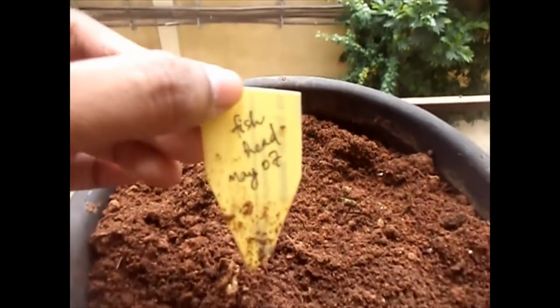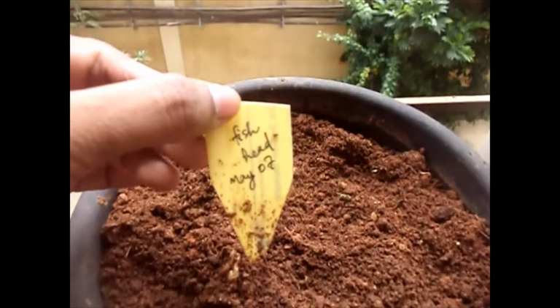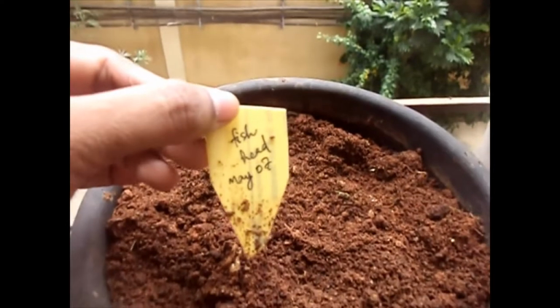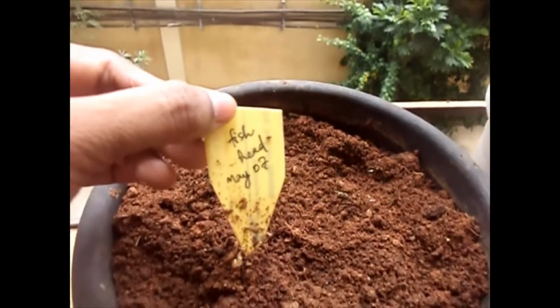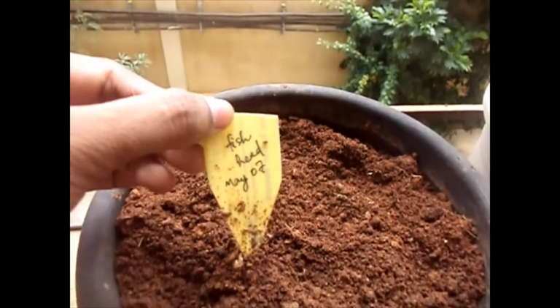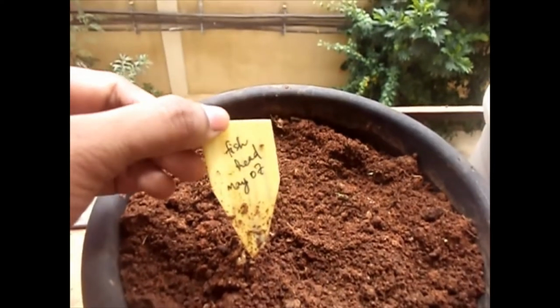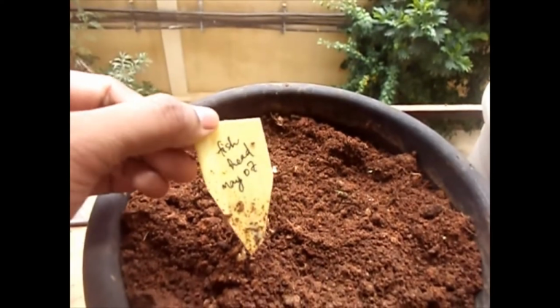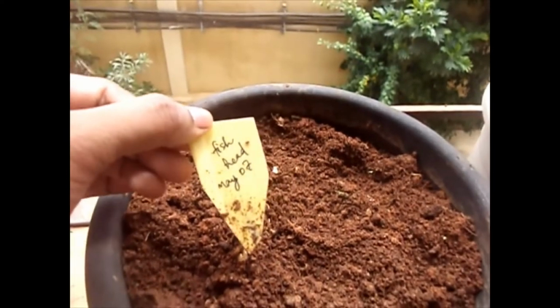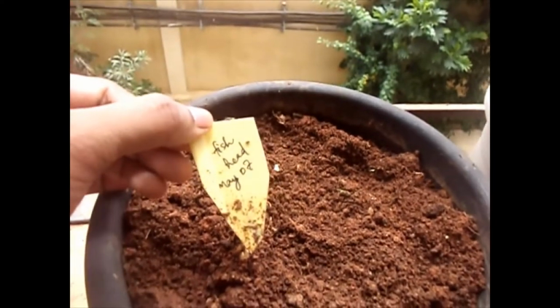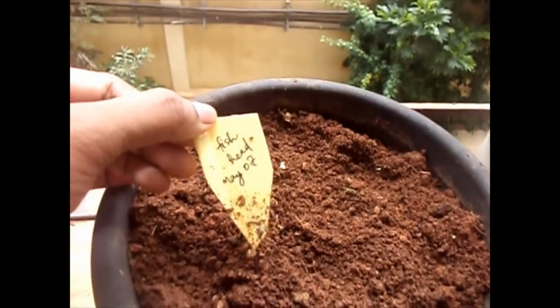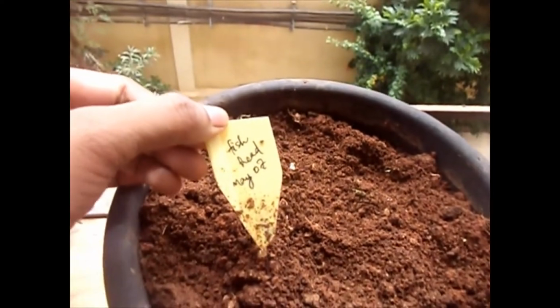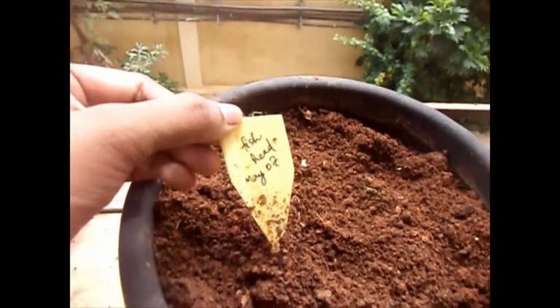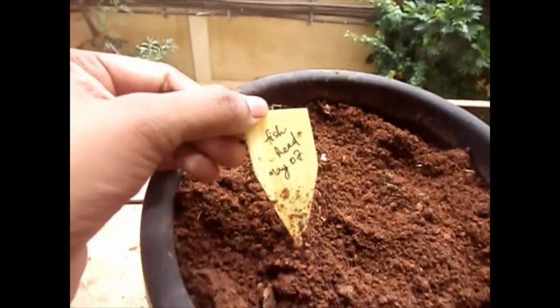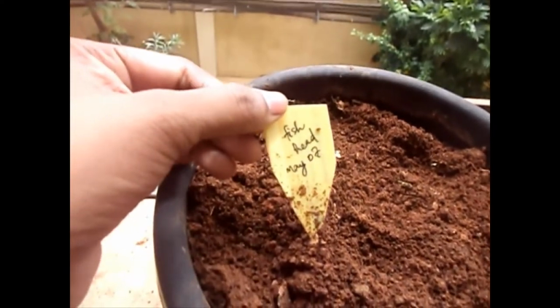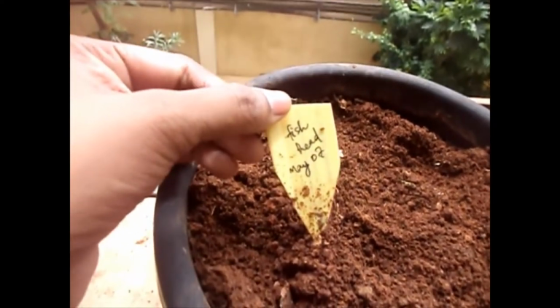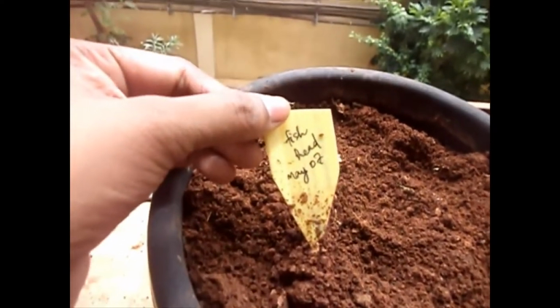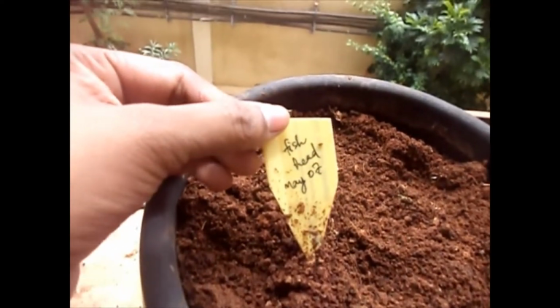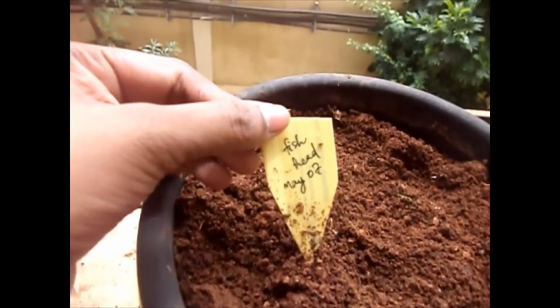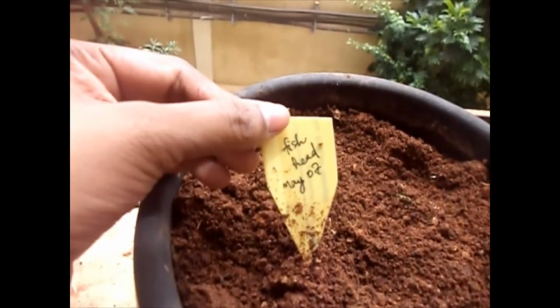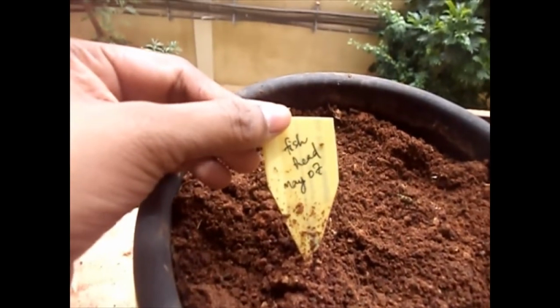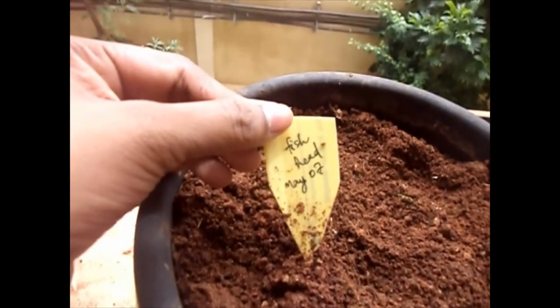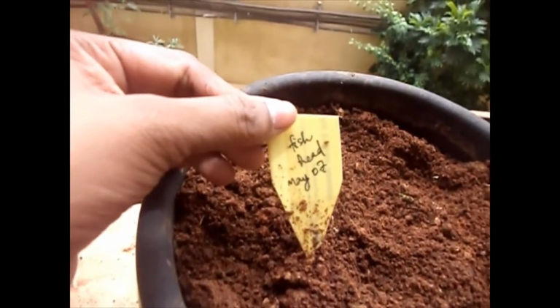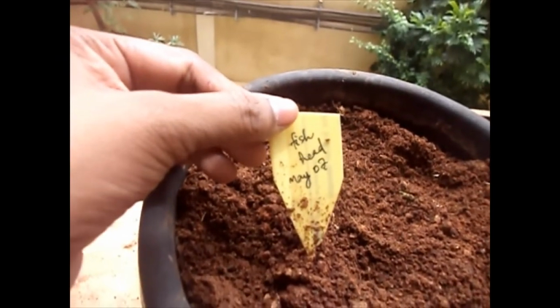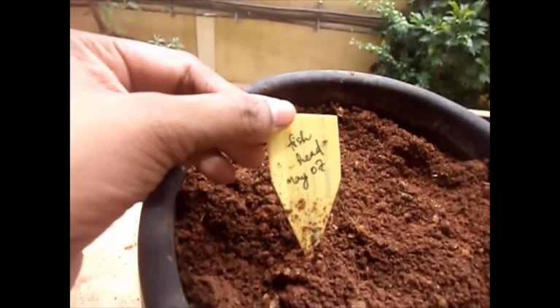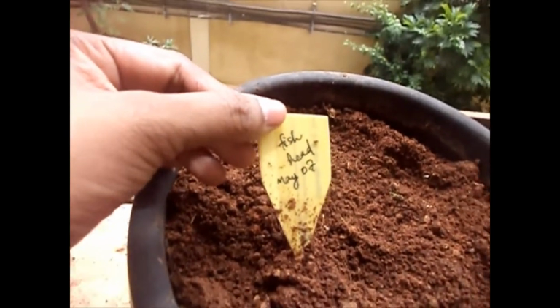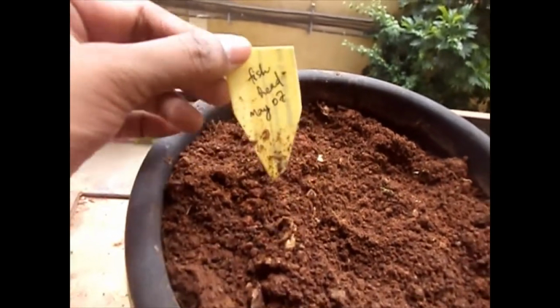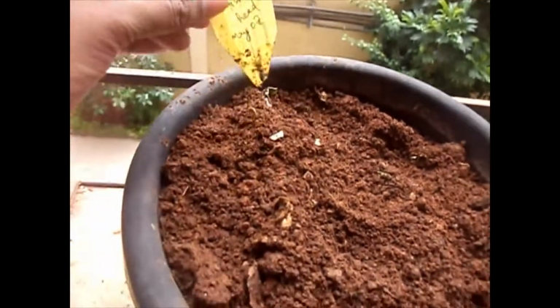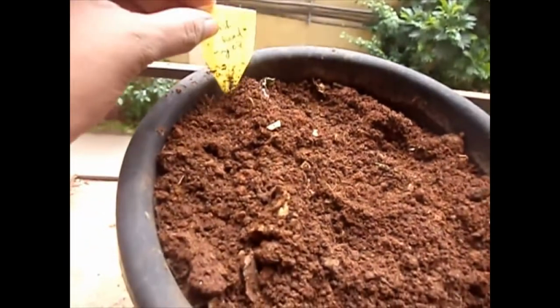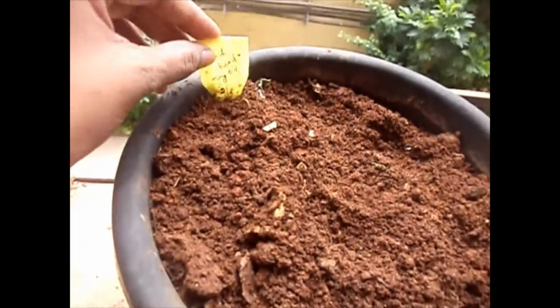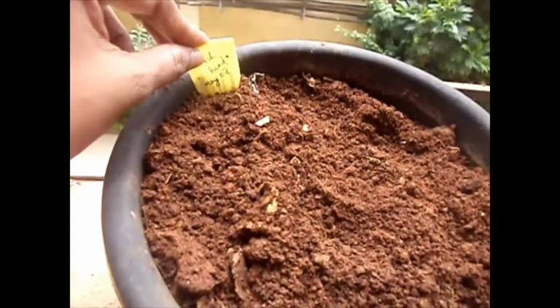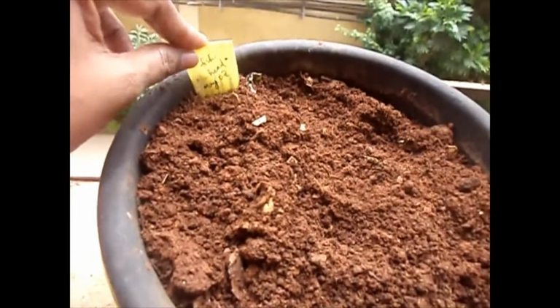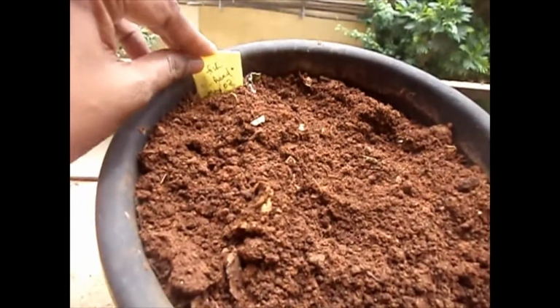Hello, this is me Anjana. Welcome to Bliss Garden. Today I am going to show an experiment that I did.